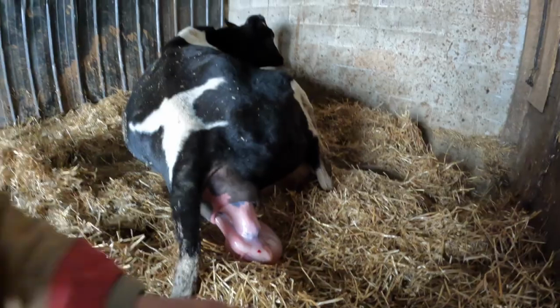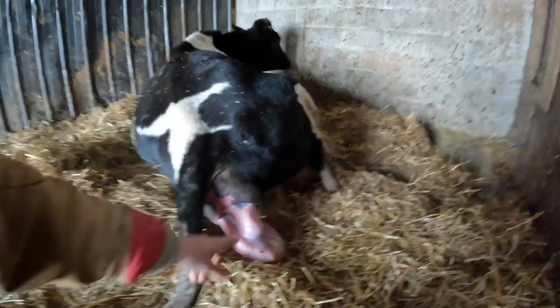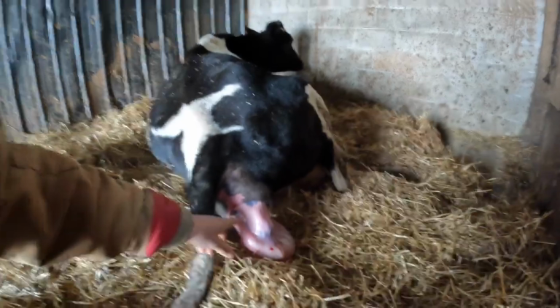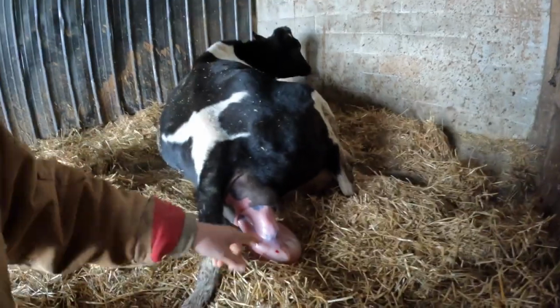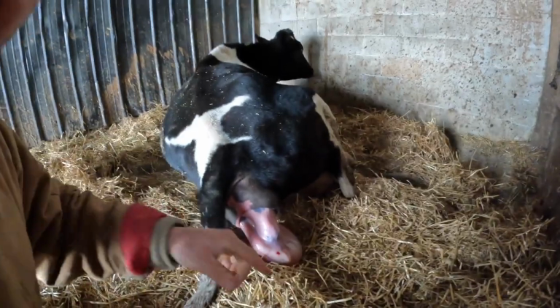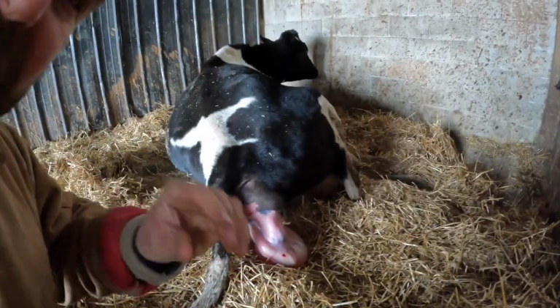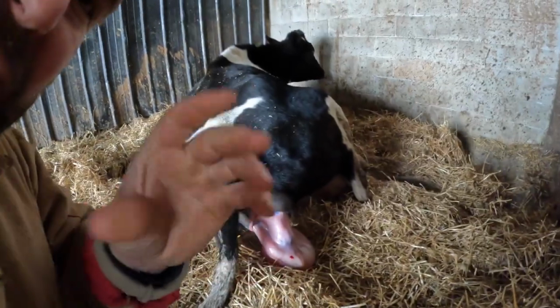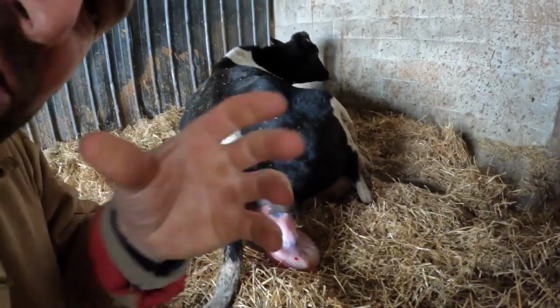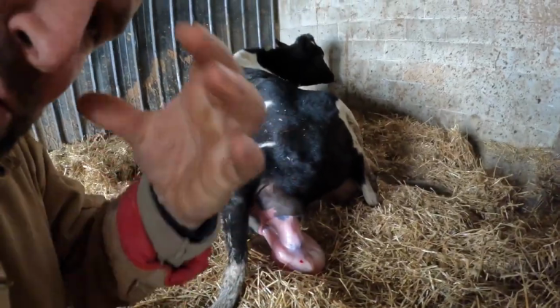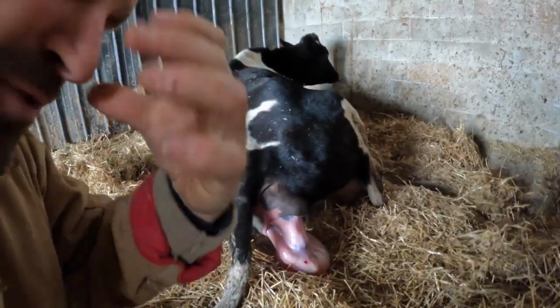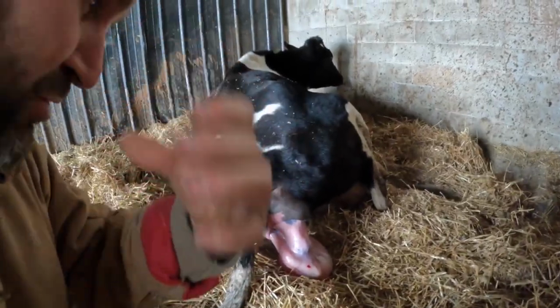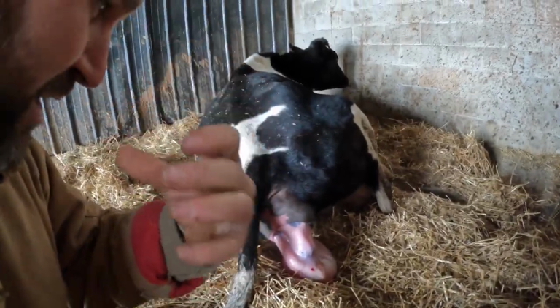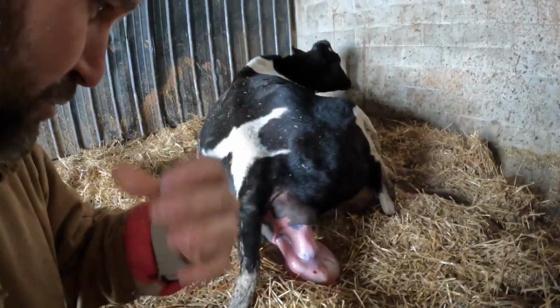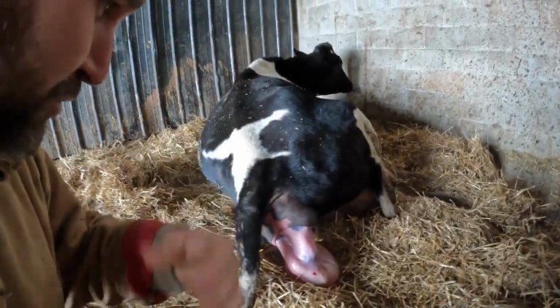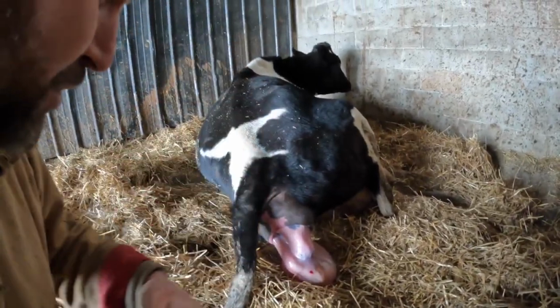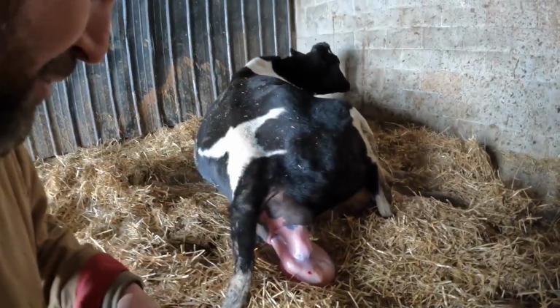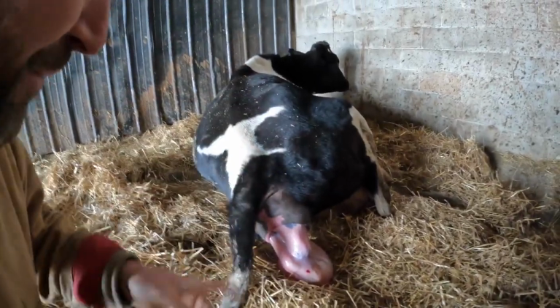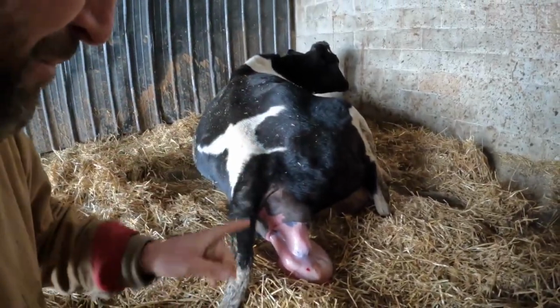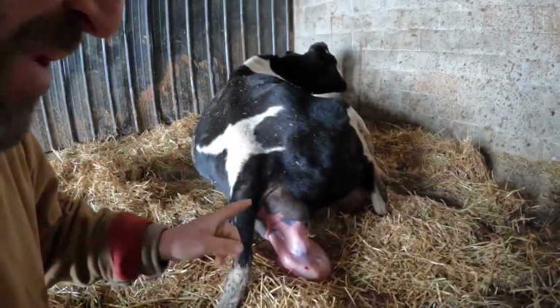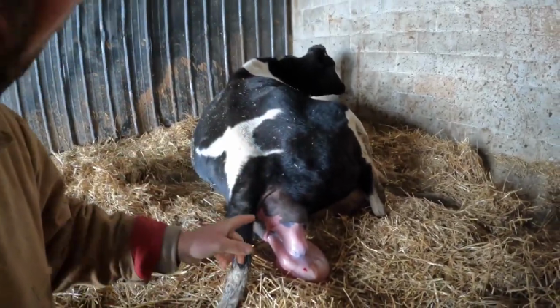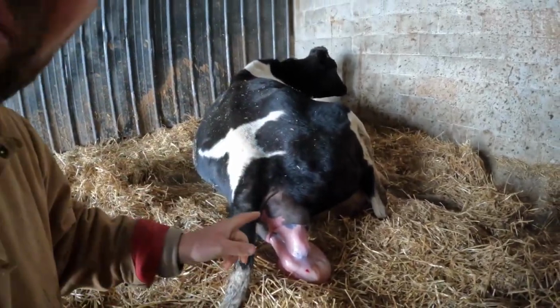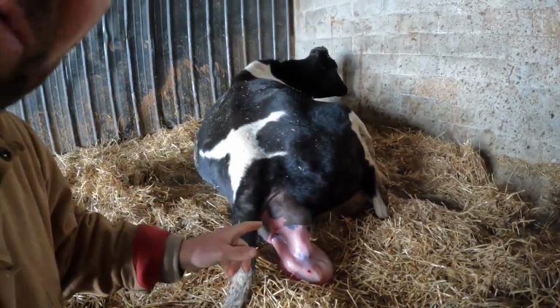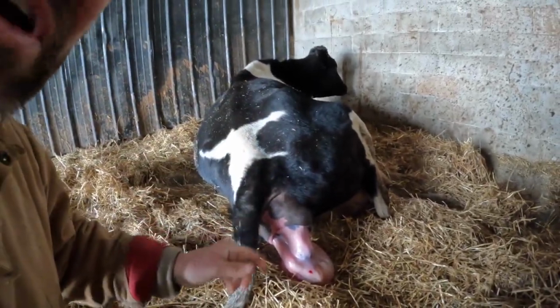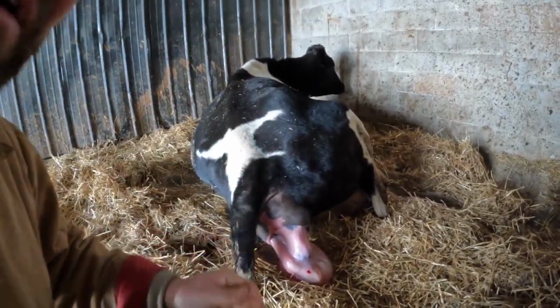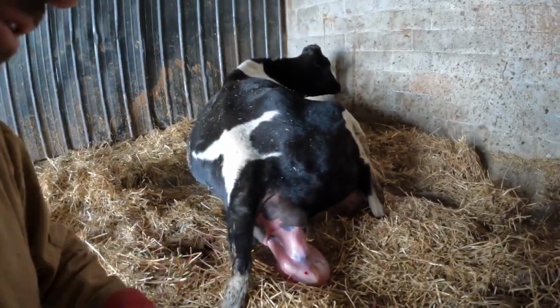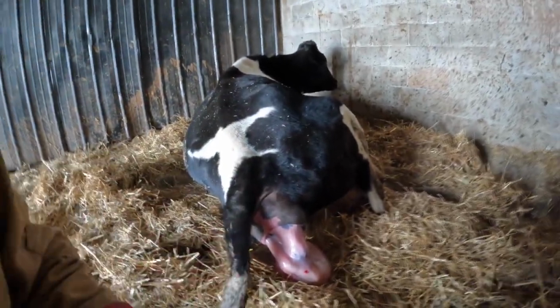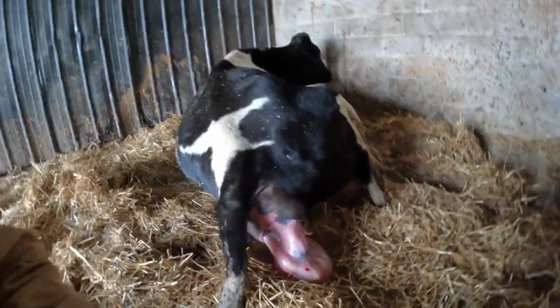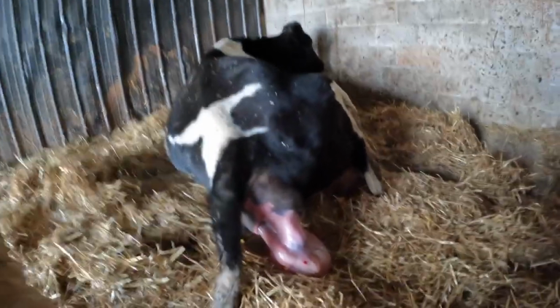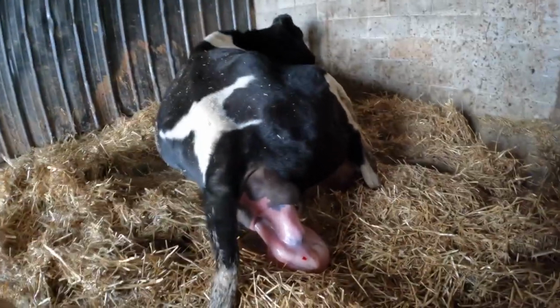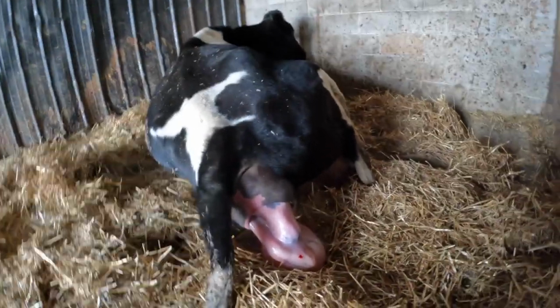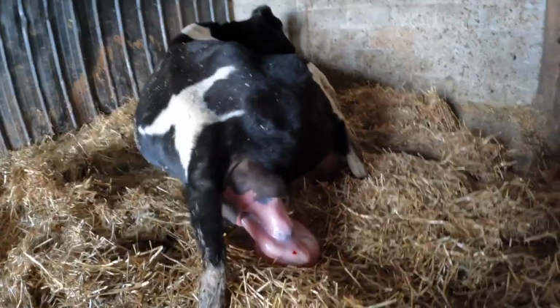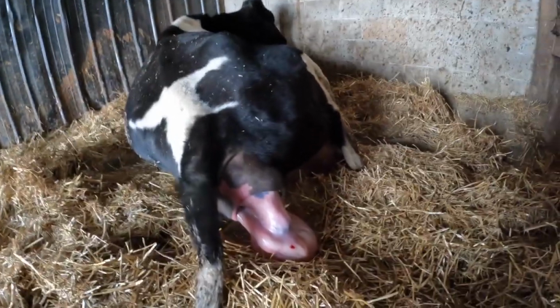Looks like that calf's got a small snout, so I'm betting this one's a heifer. Let's wait and find out.